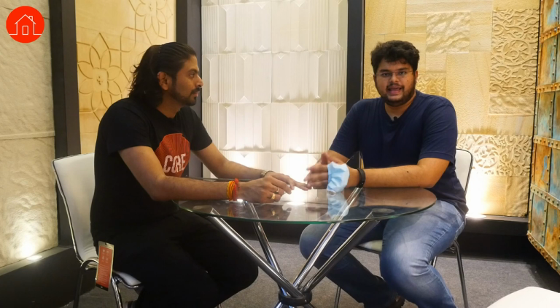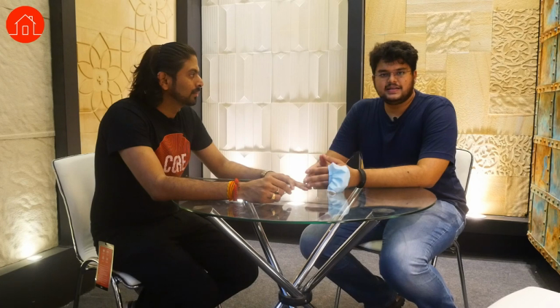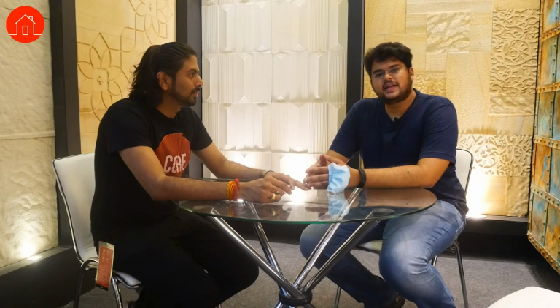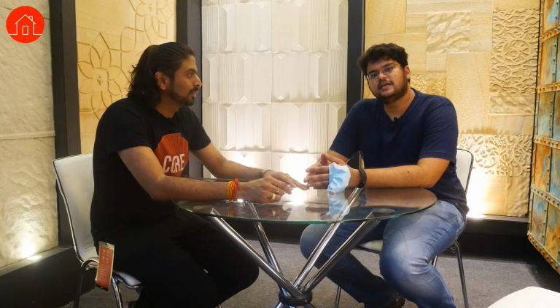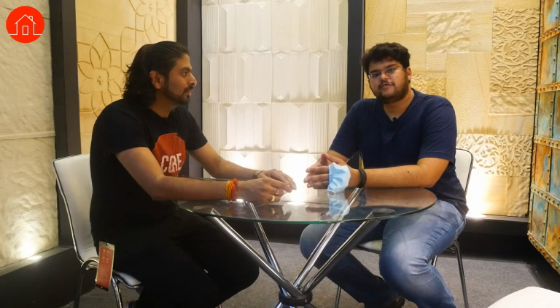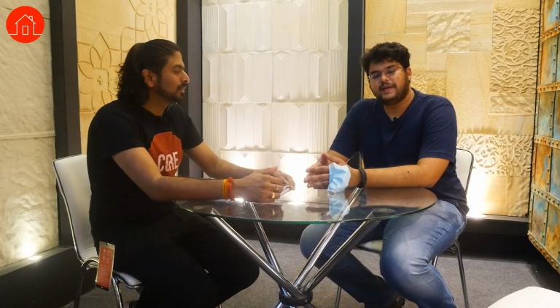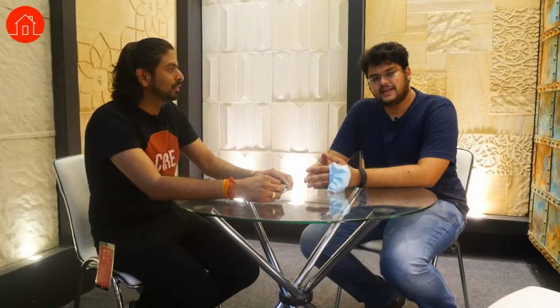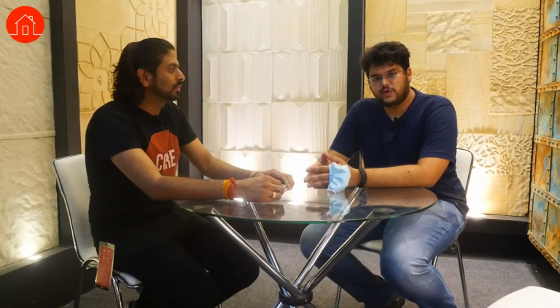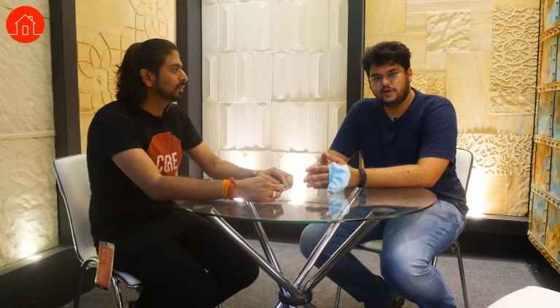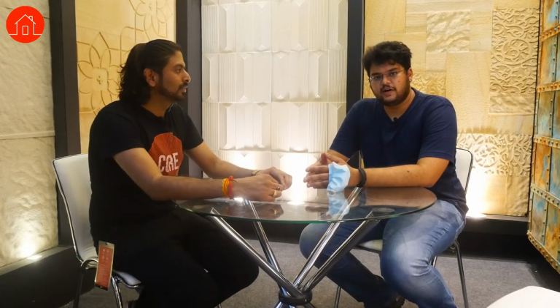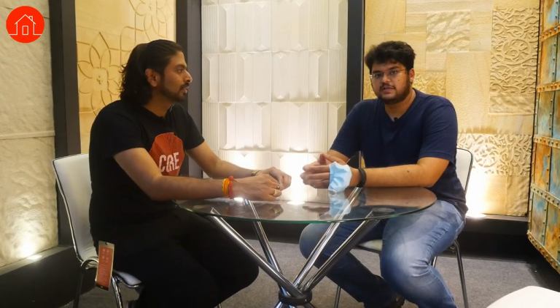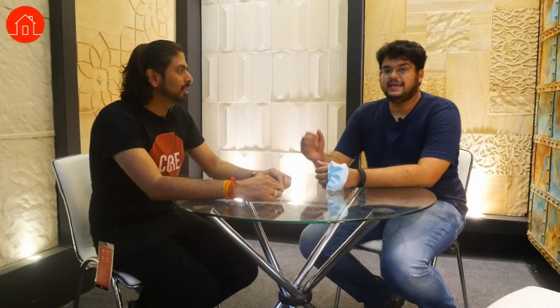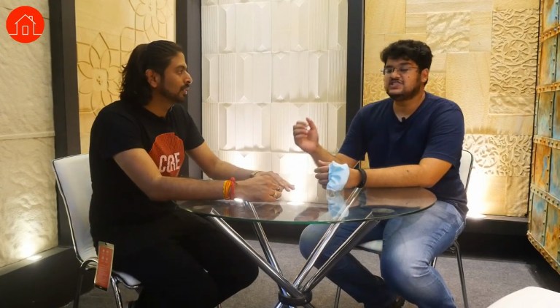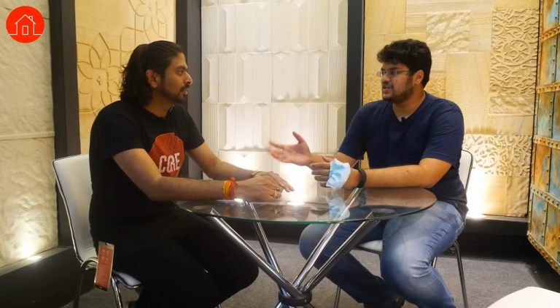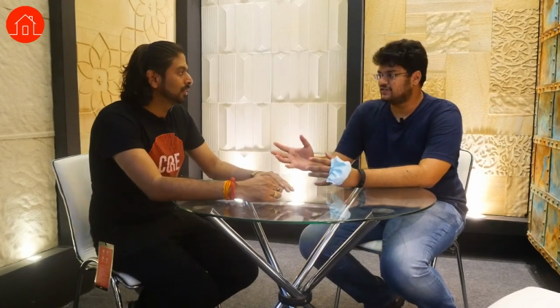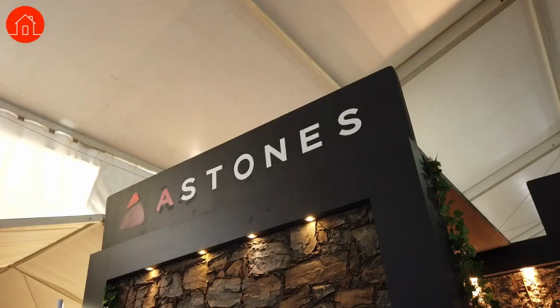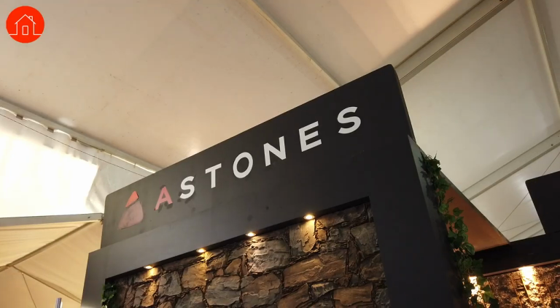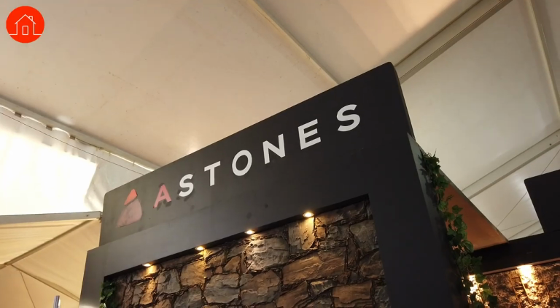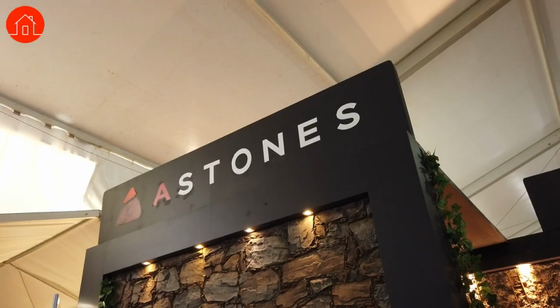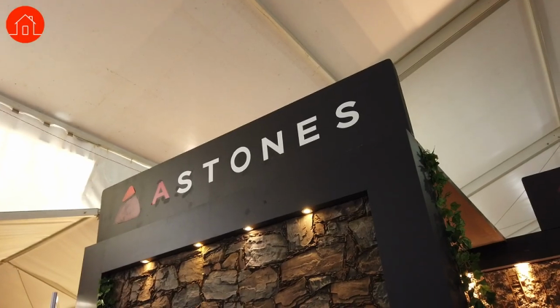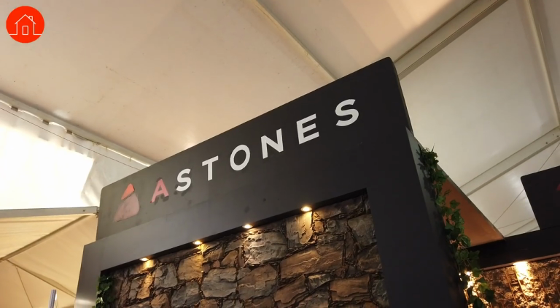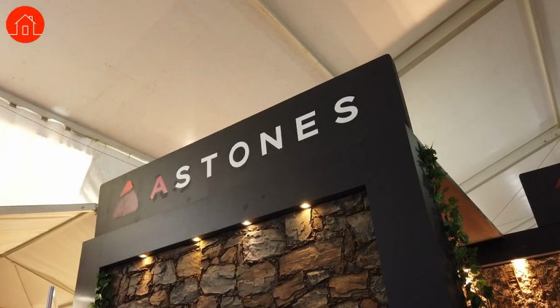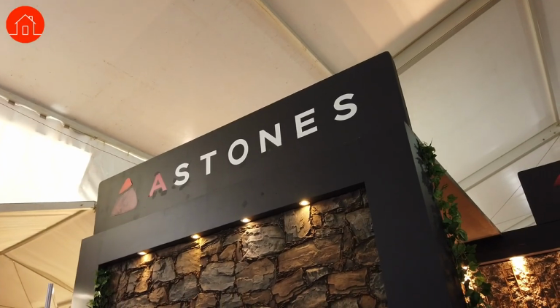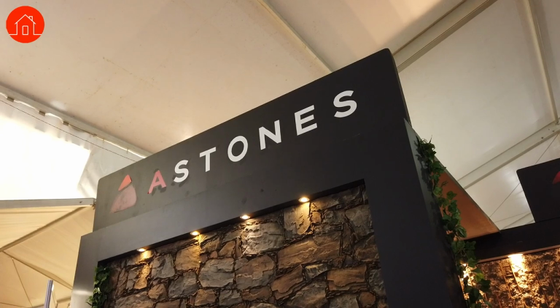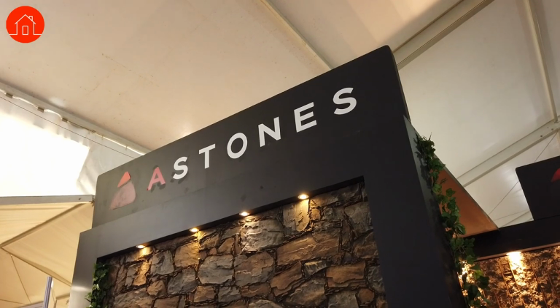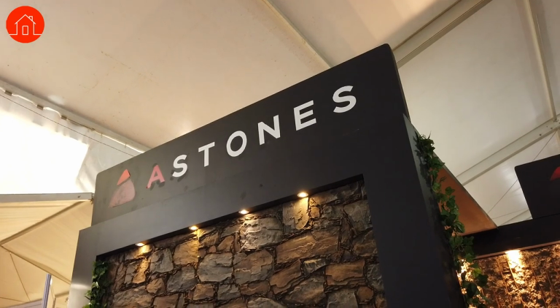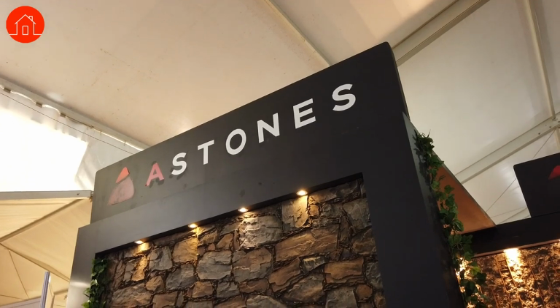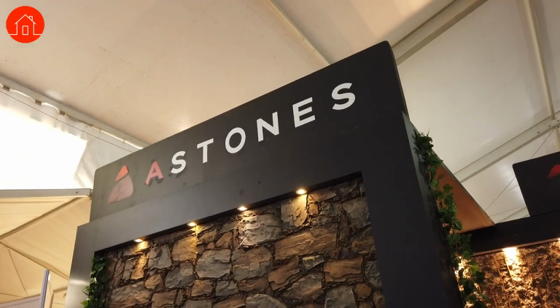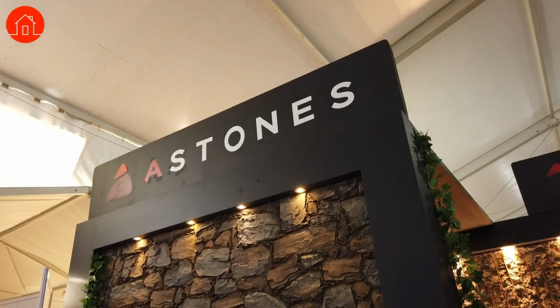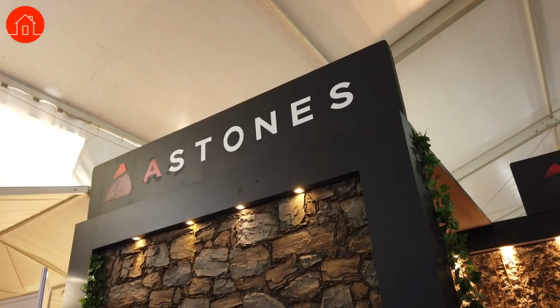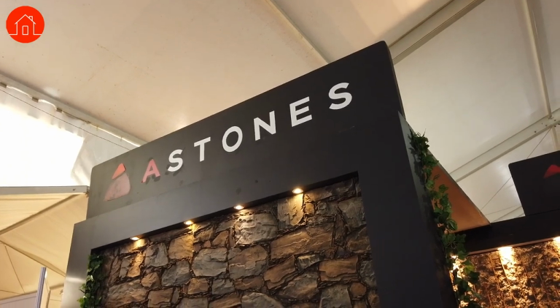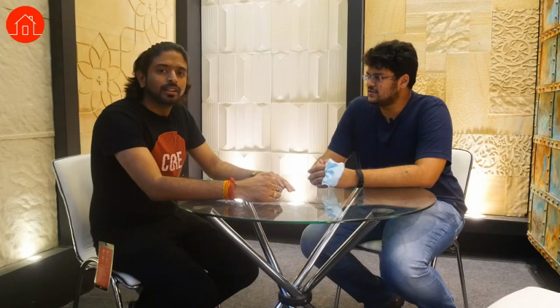Hey guys, Nikhil here from ASTEC 2021. With me is Jeet from A-Stones, a natural stone brand. Can you tell me a bit more about A-Stones, Jeet?